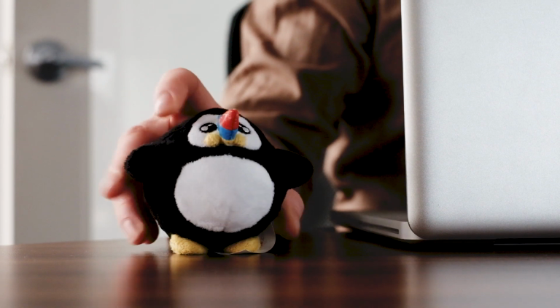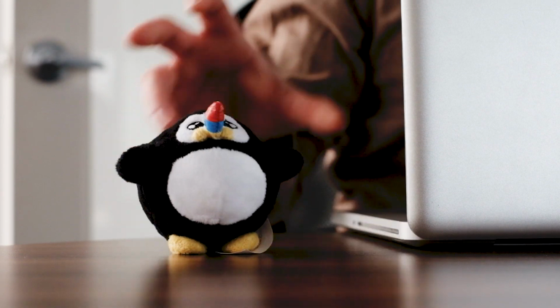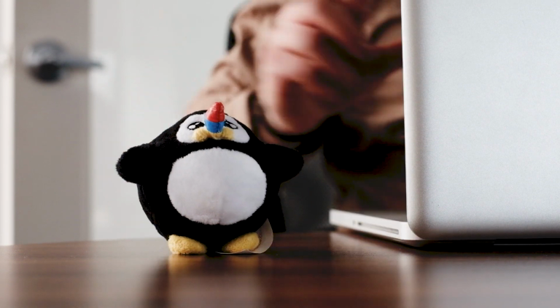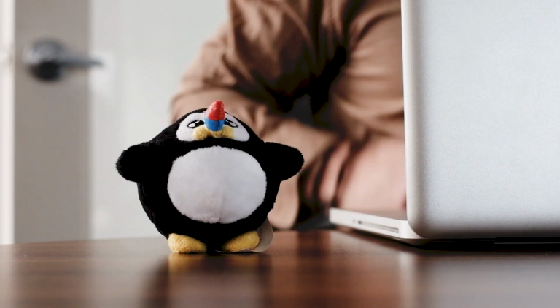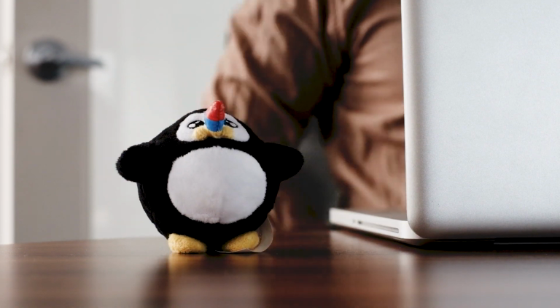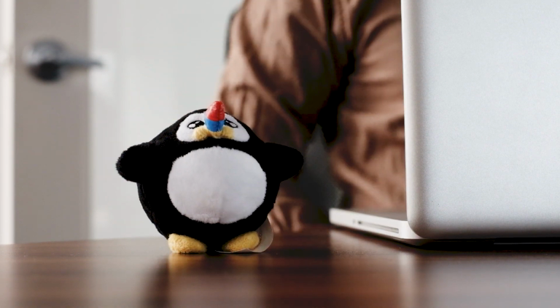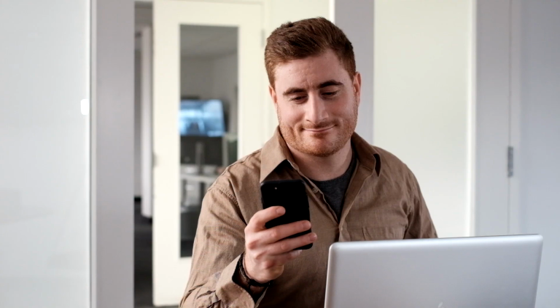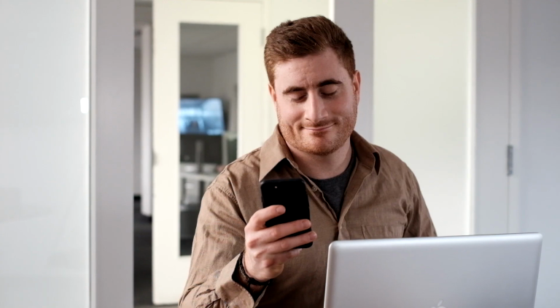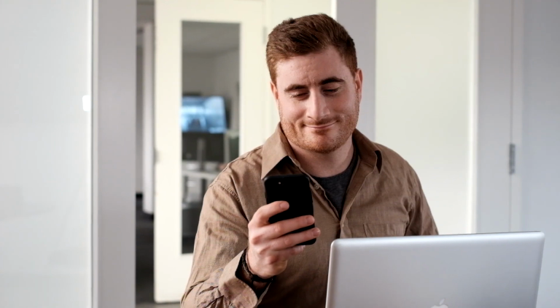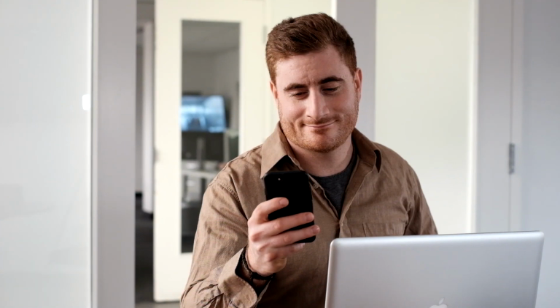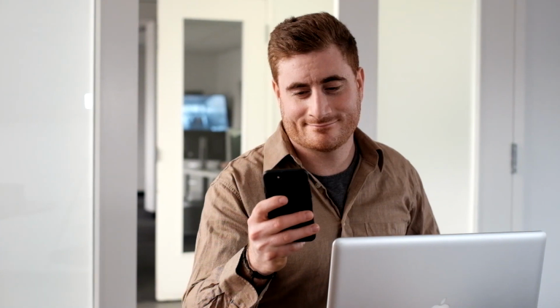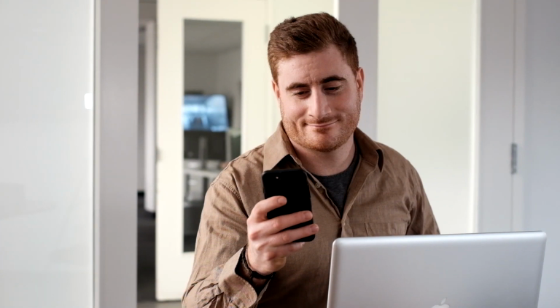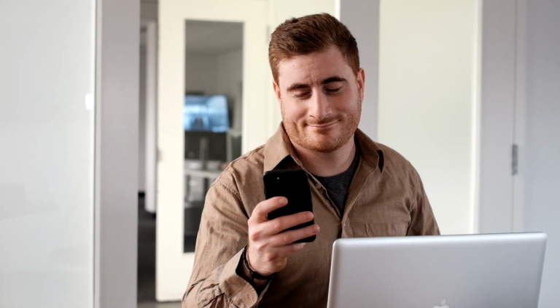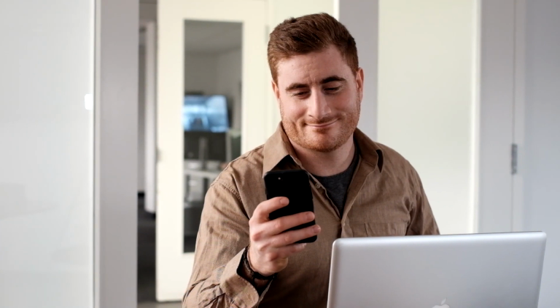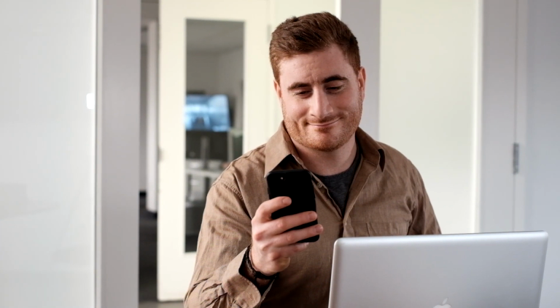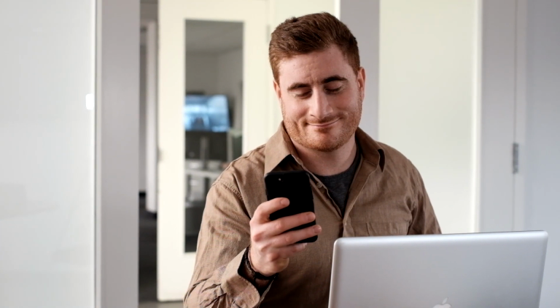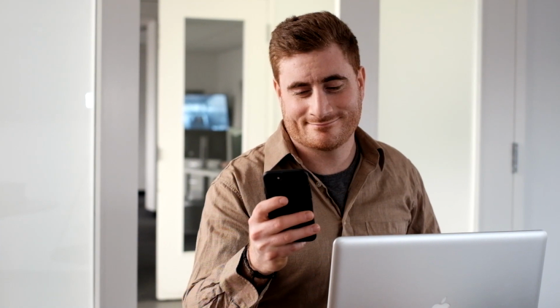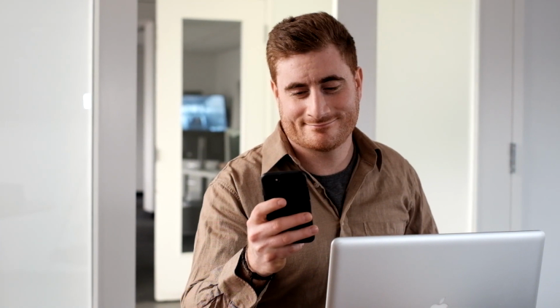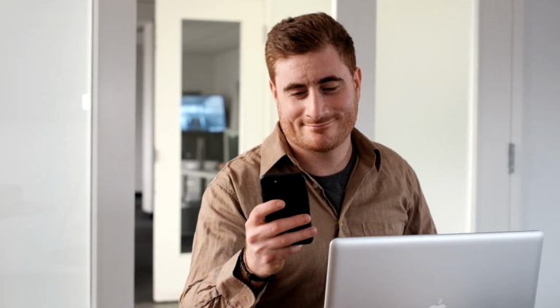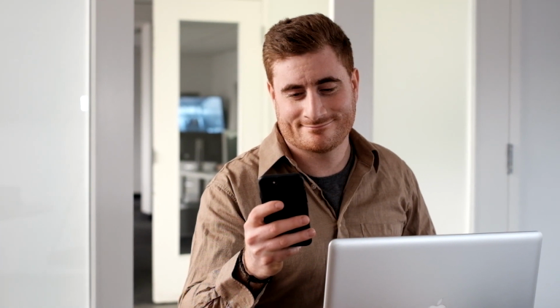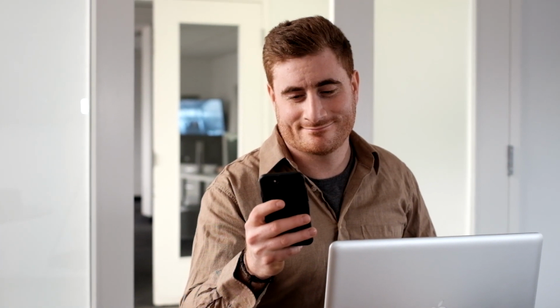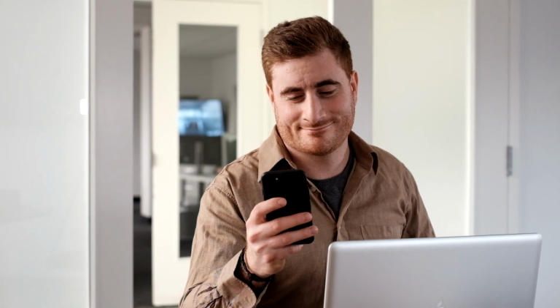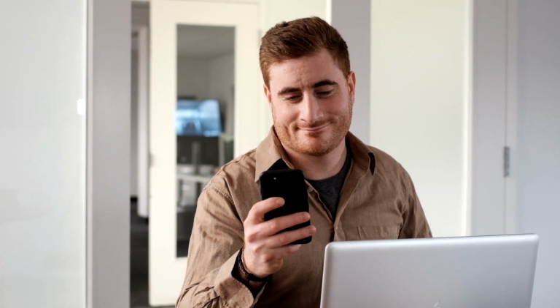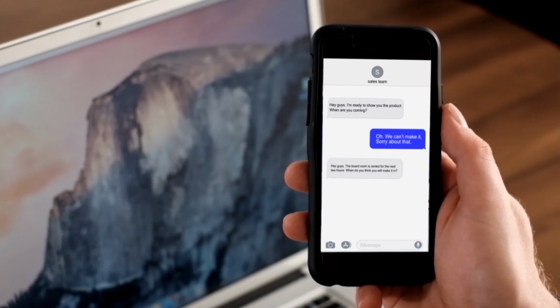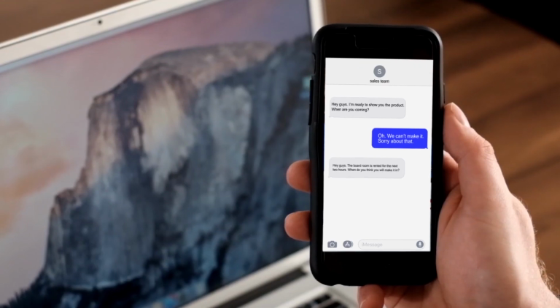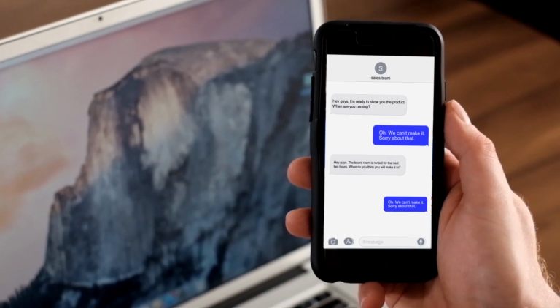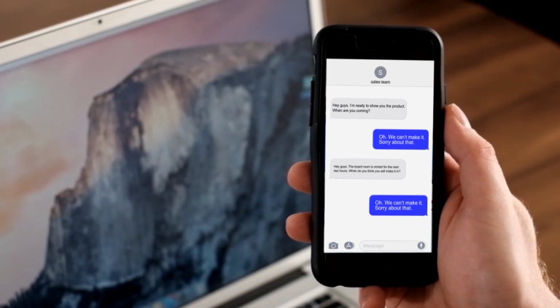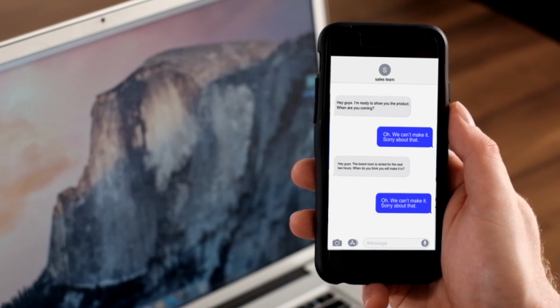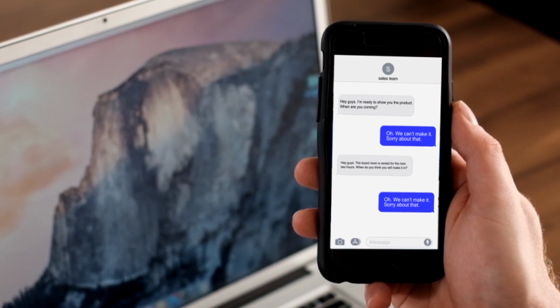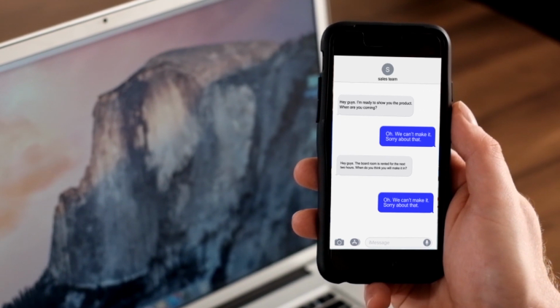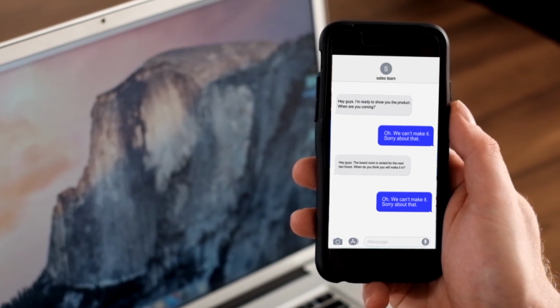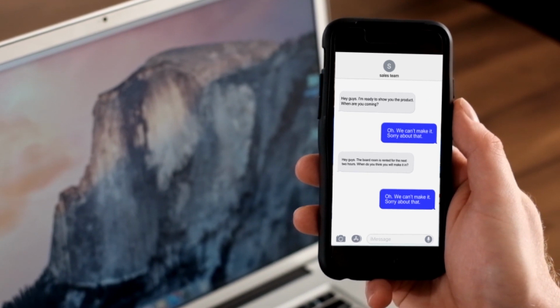Hey guys, the boardroom is rented for the next two hours. When do you think you'll make it in? We can't make it. Sorry about that.